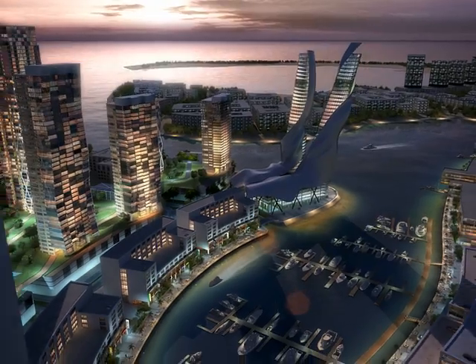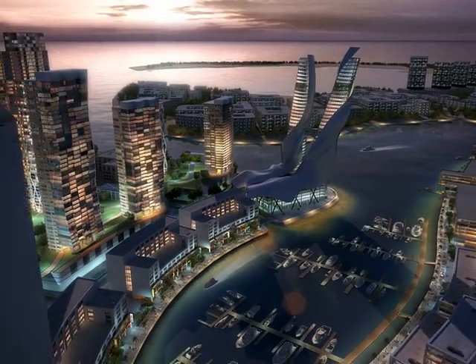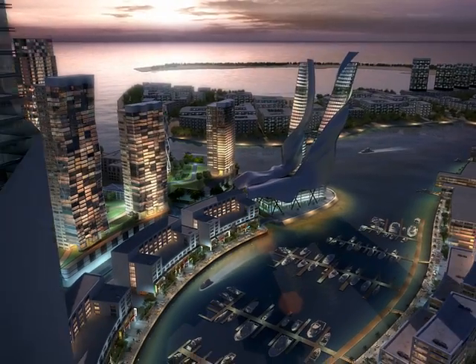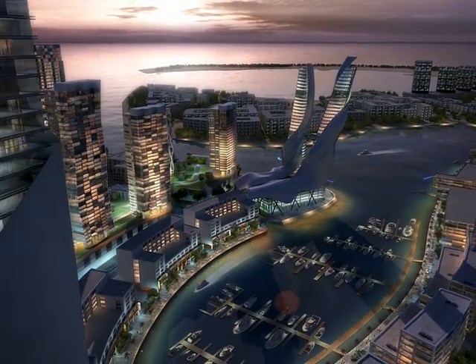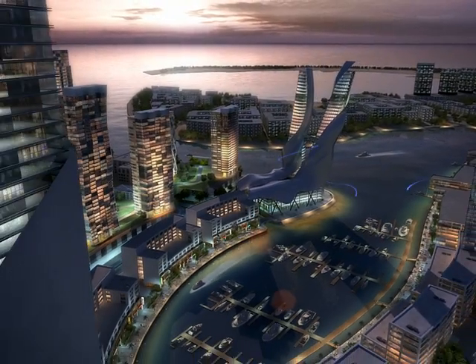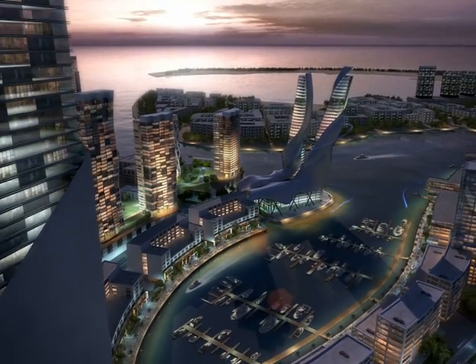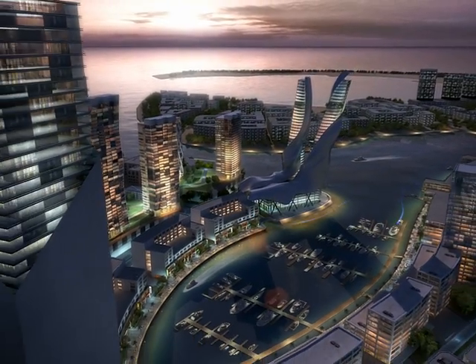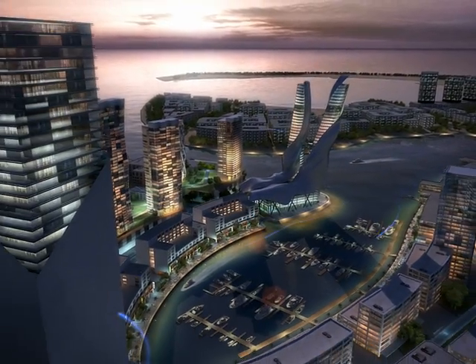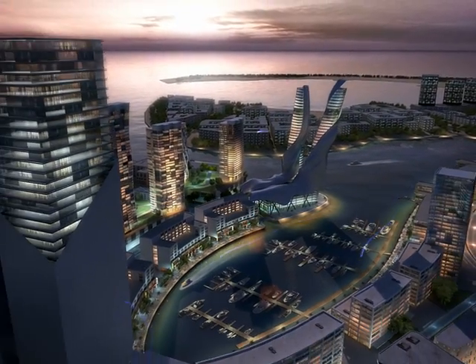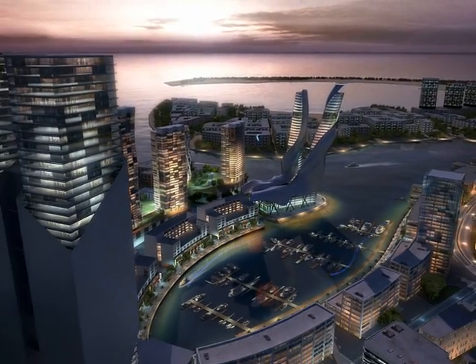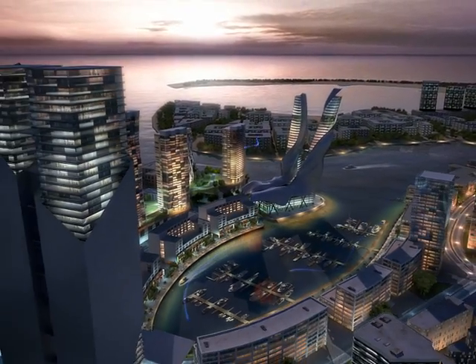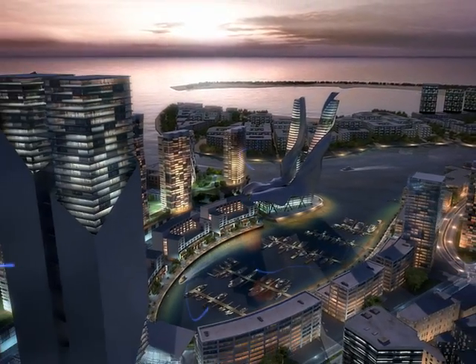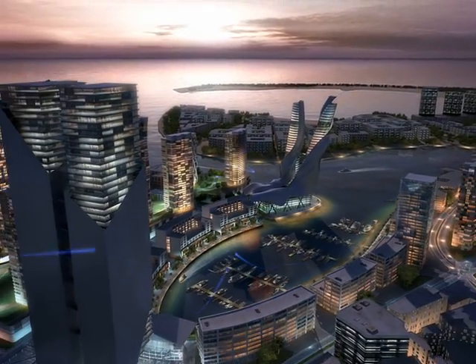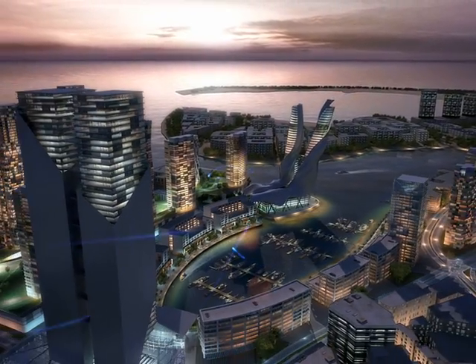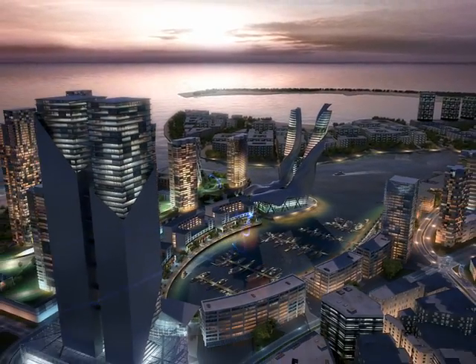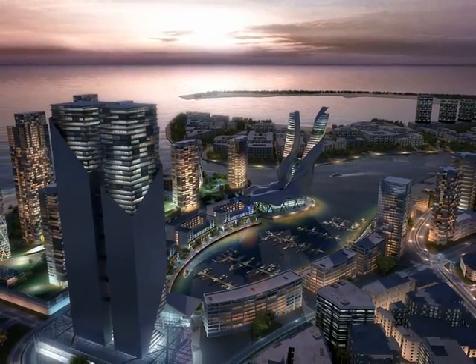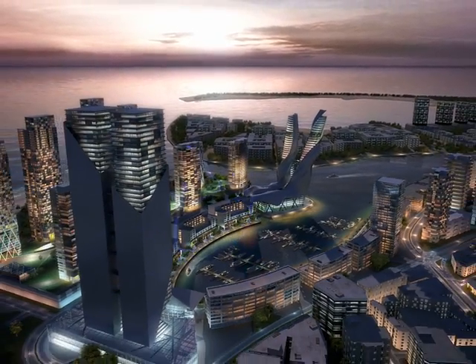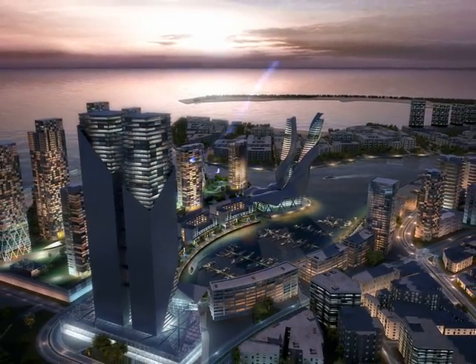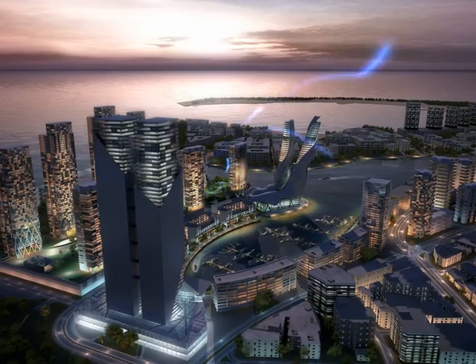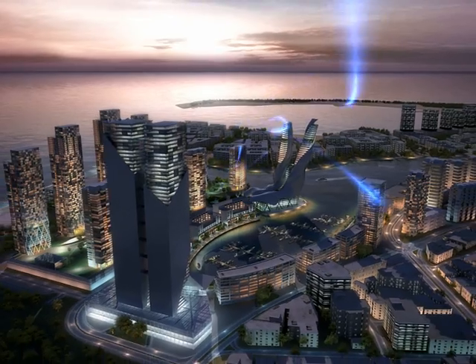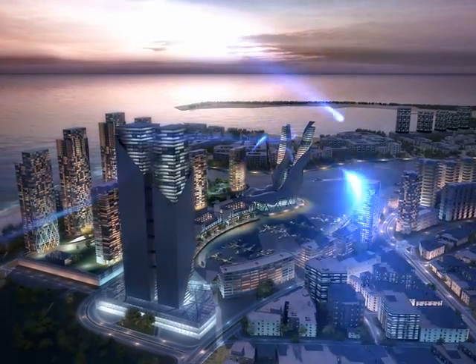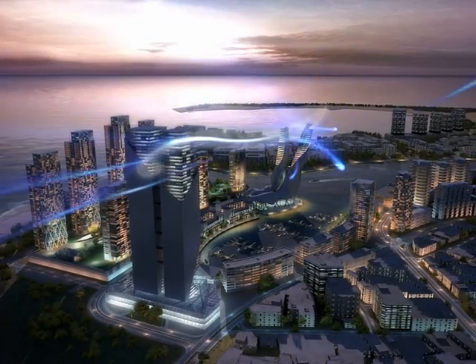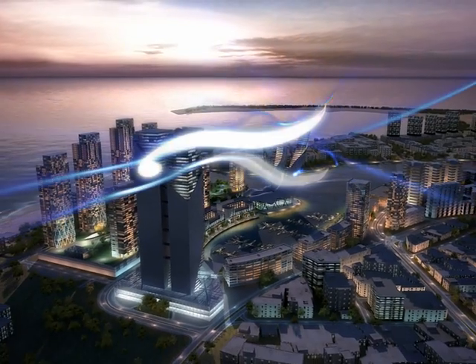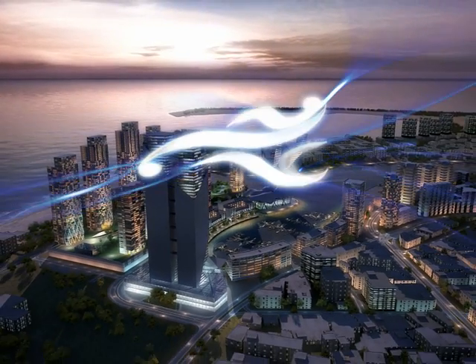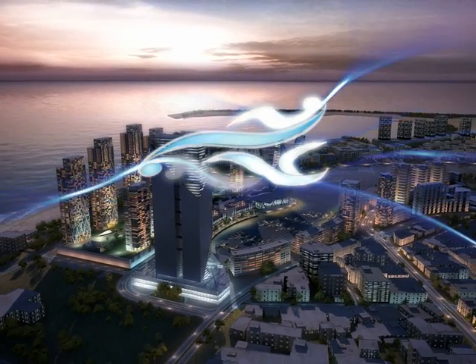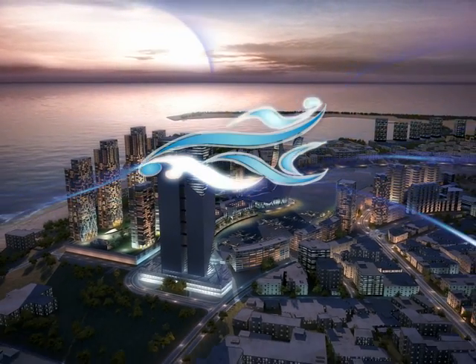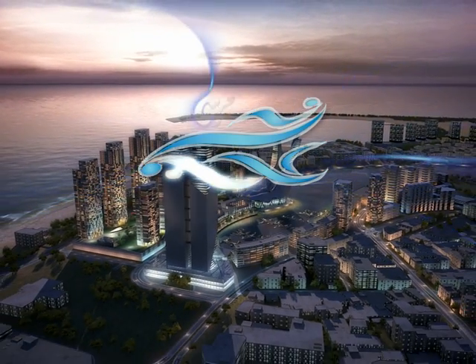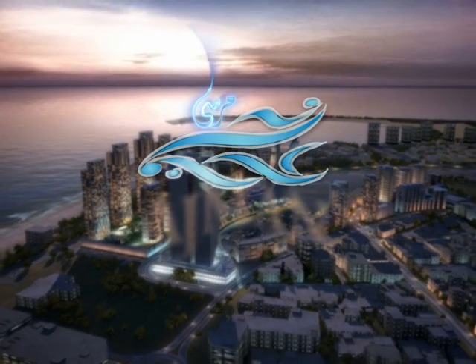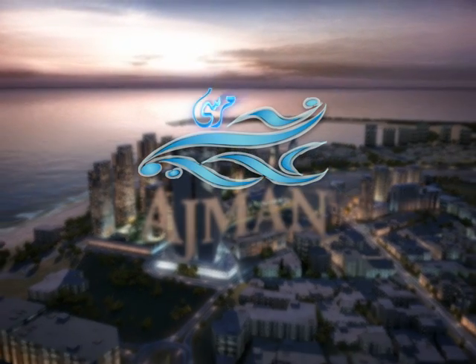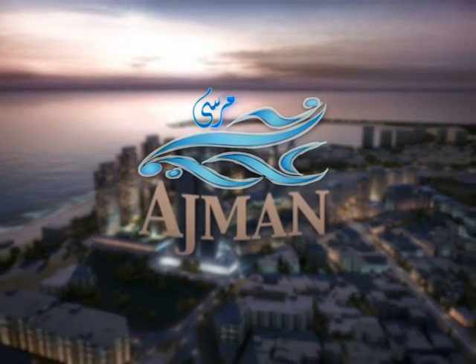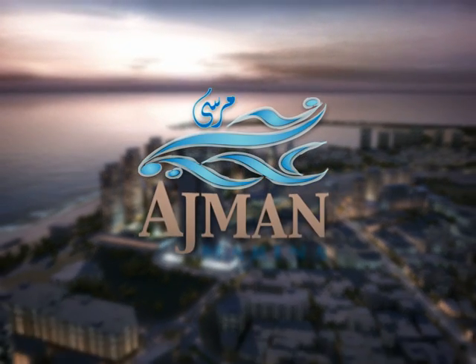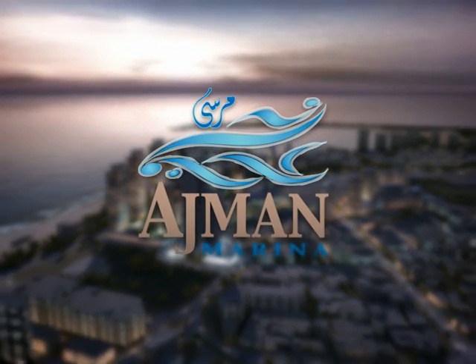Finally, the marina and the key edge are a destination for you to live smoothly and comfortably.